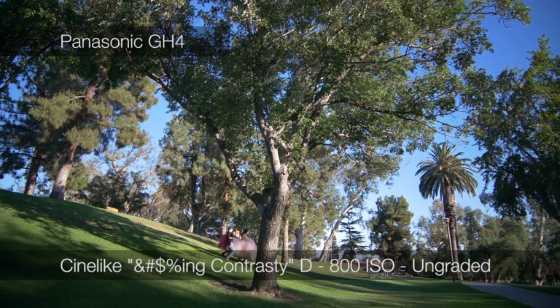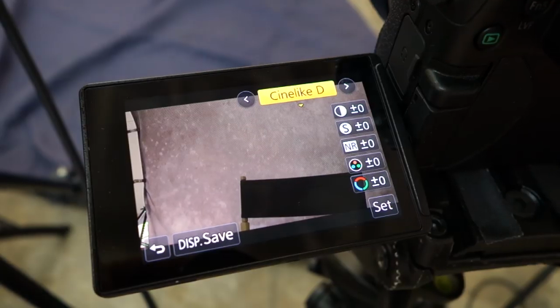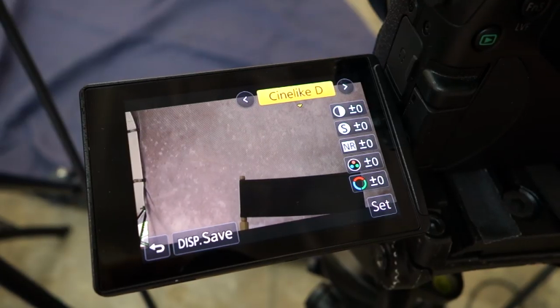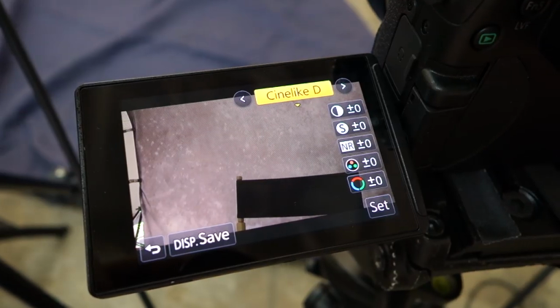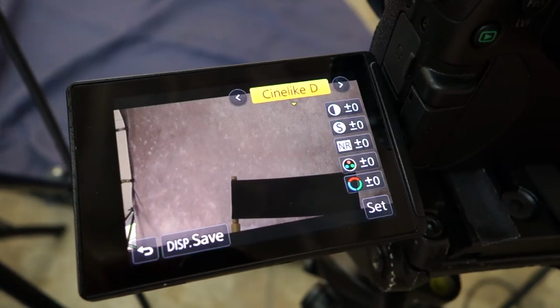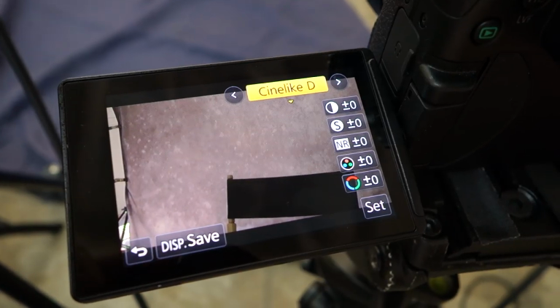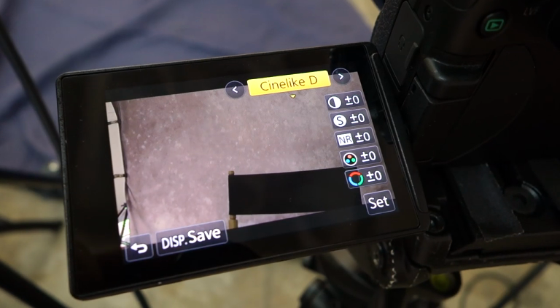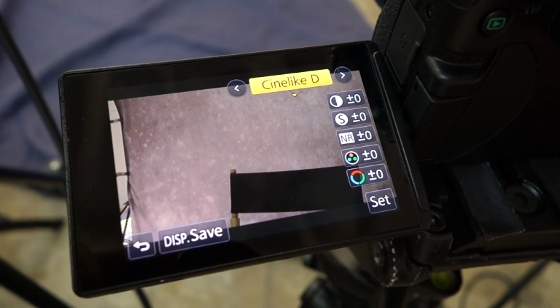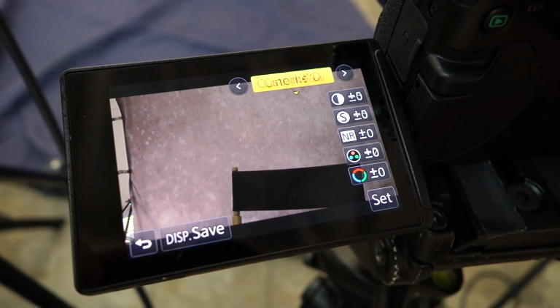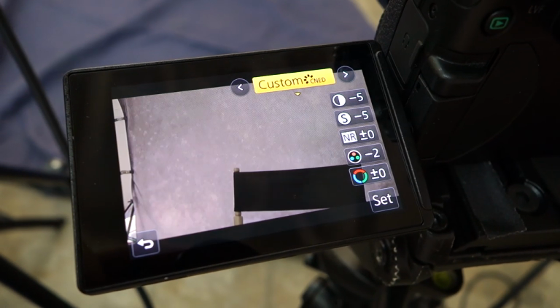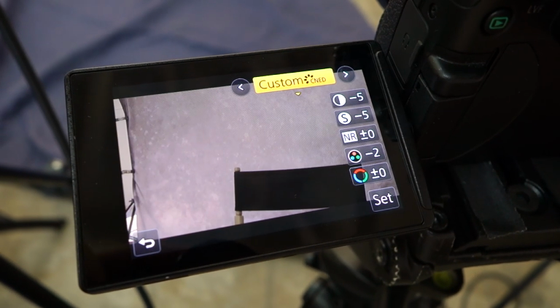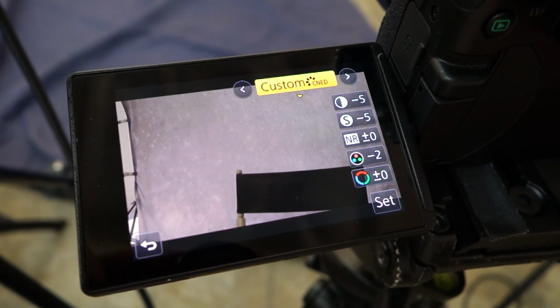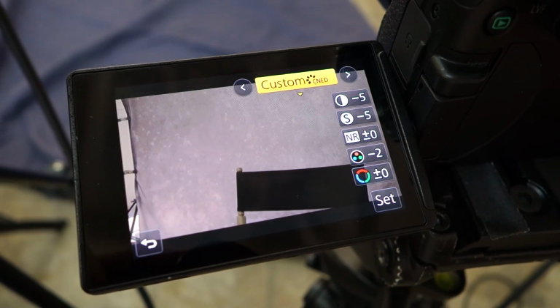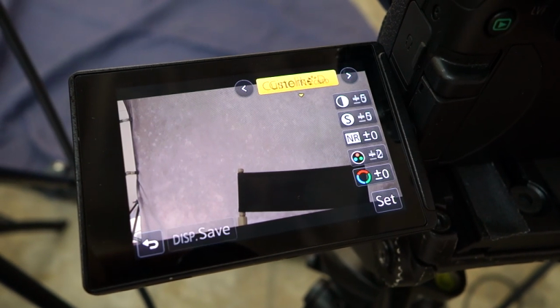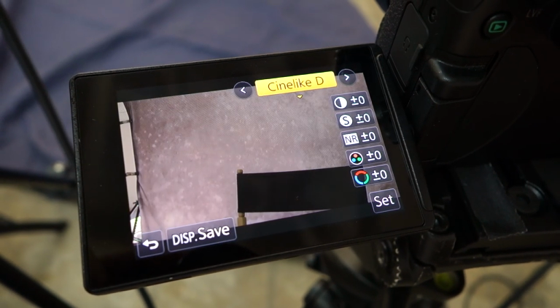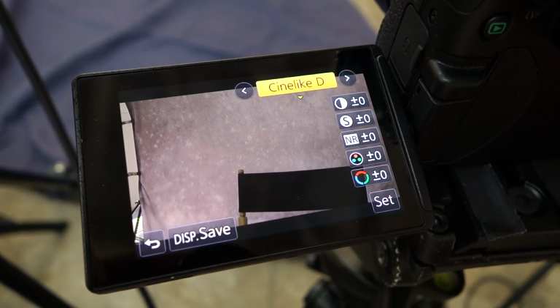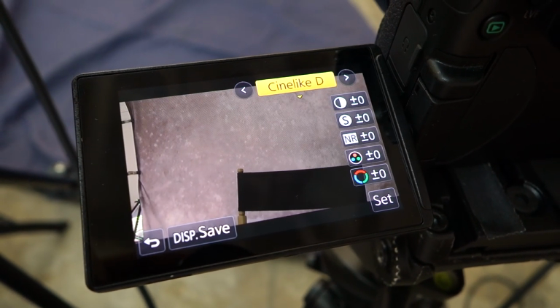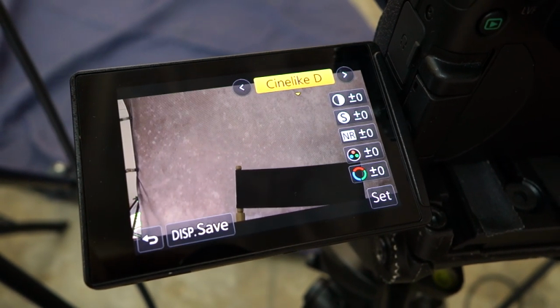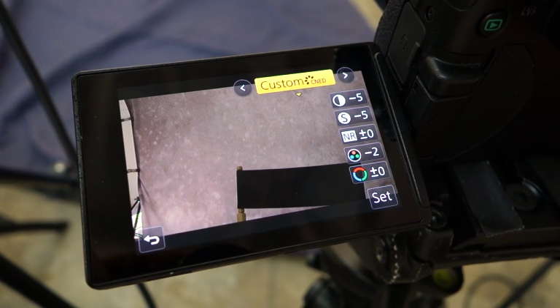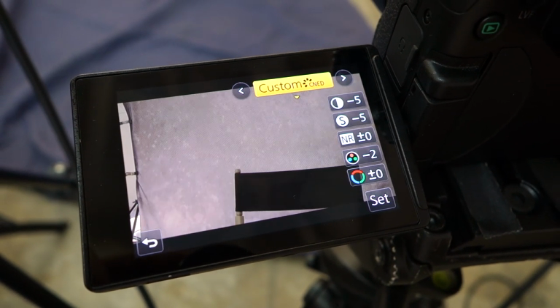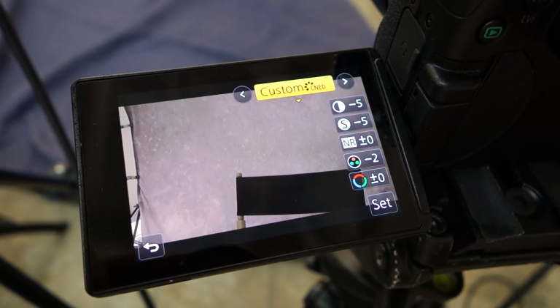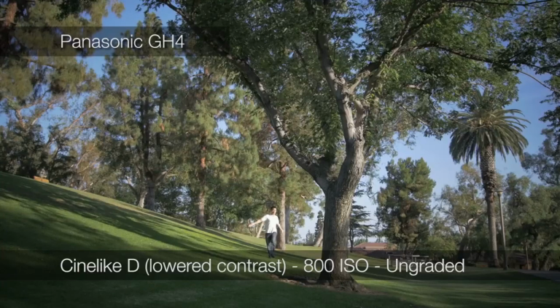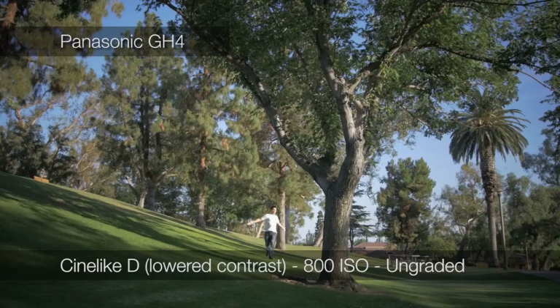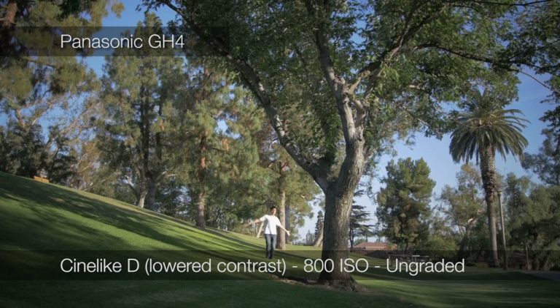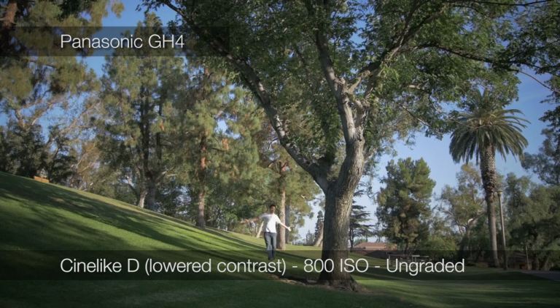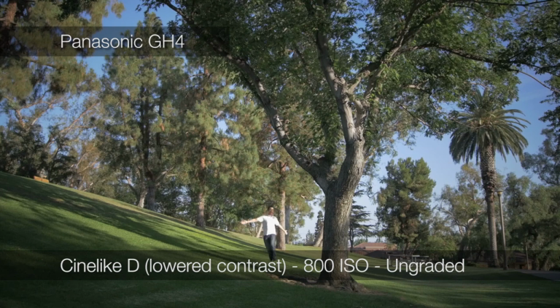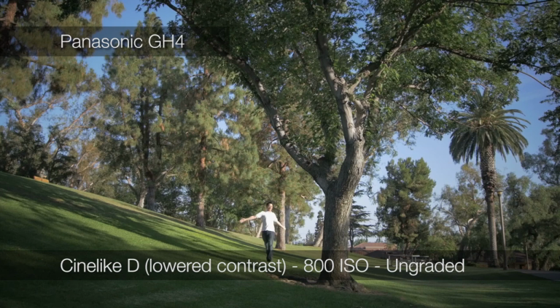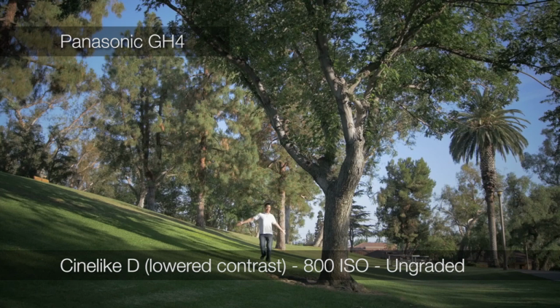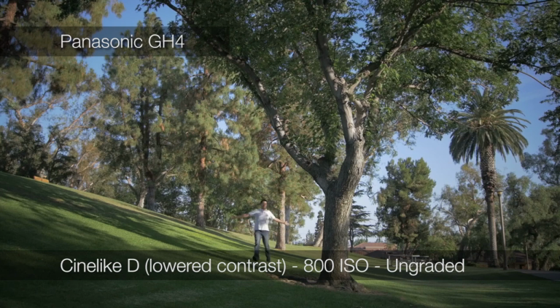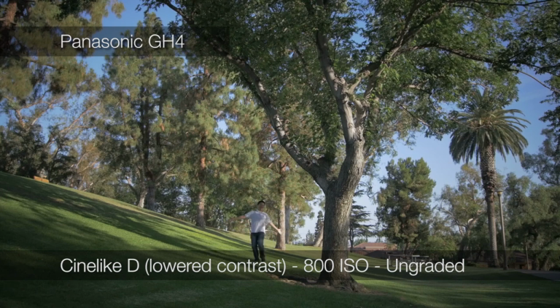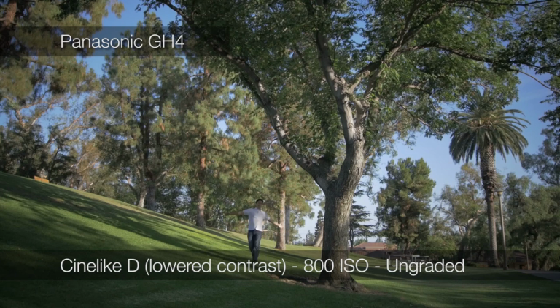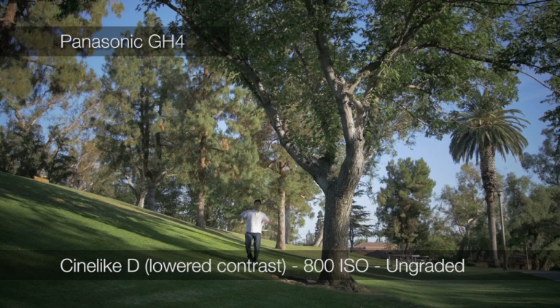So the next day, I took the picture style, lowered the contrast, and recreated the exact same scene, except with a fresher t-shirt.